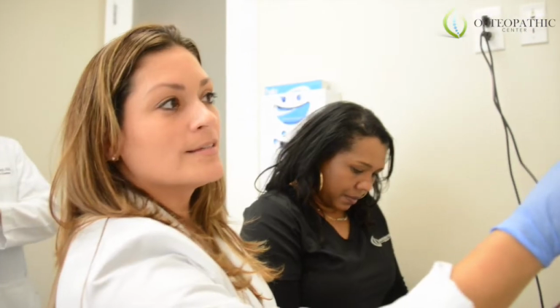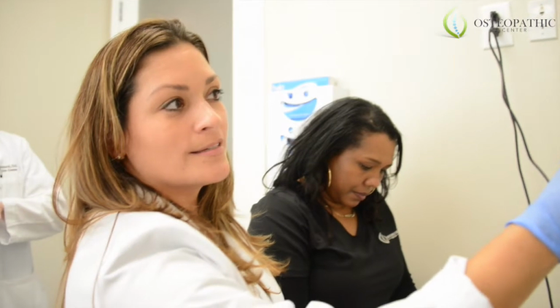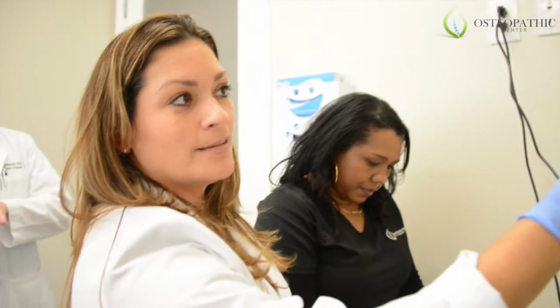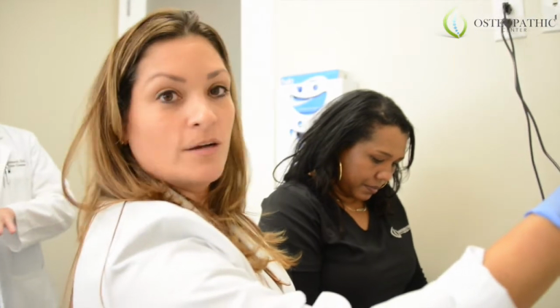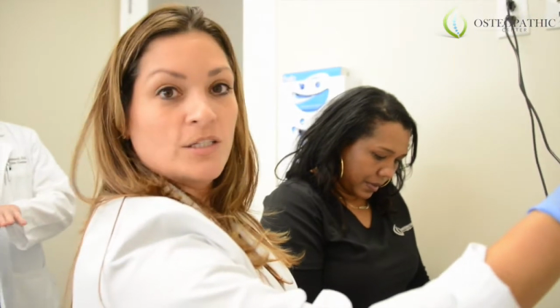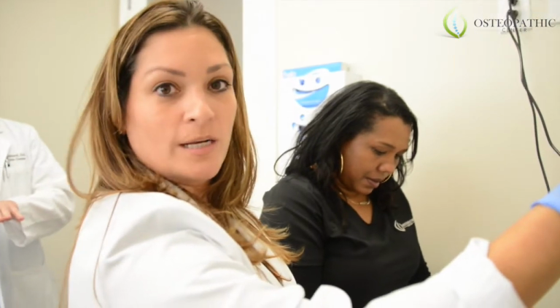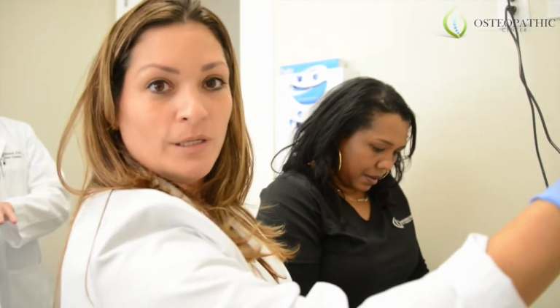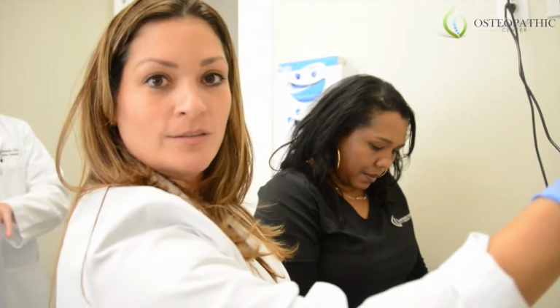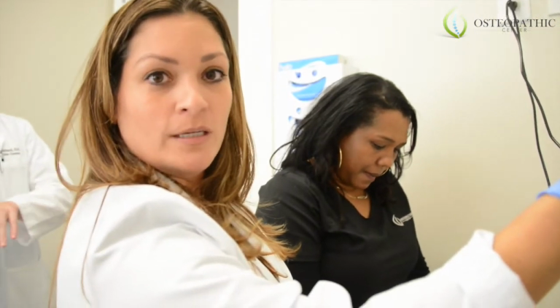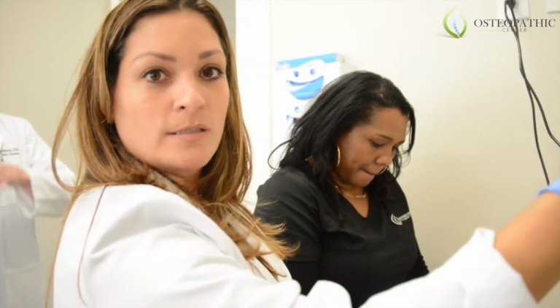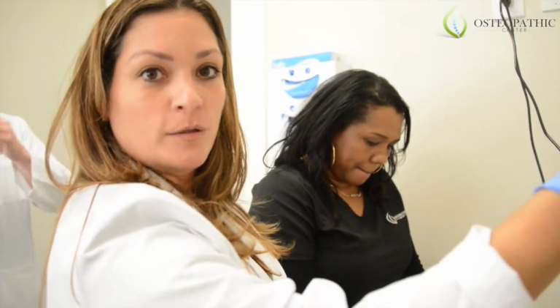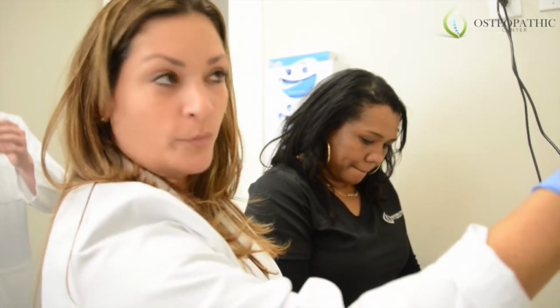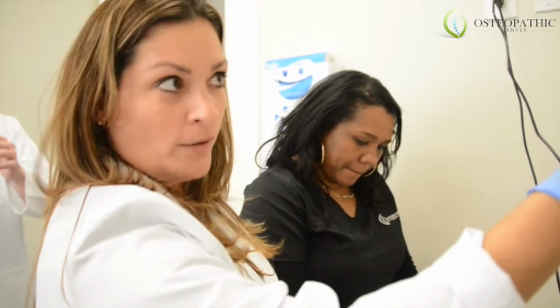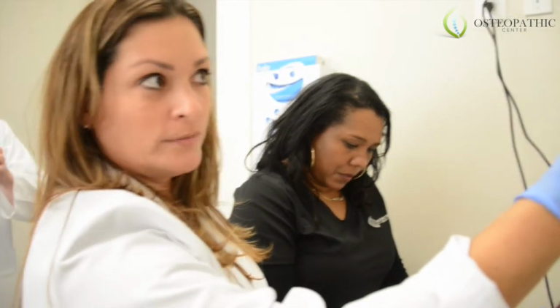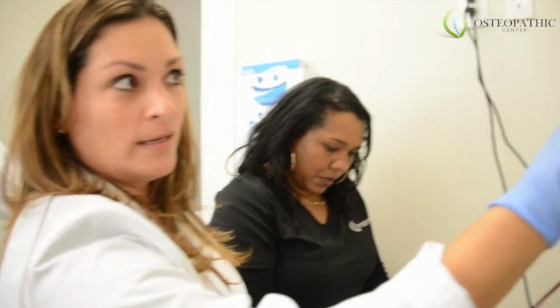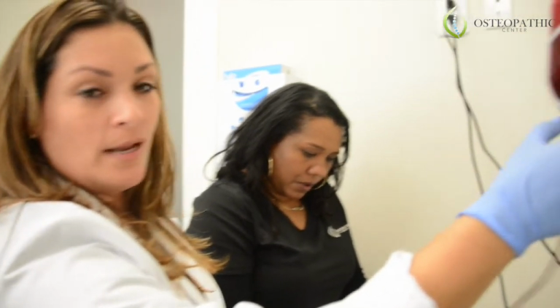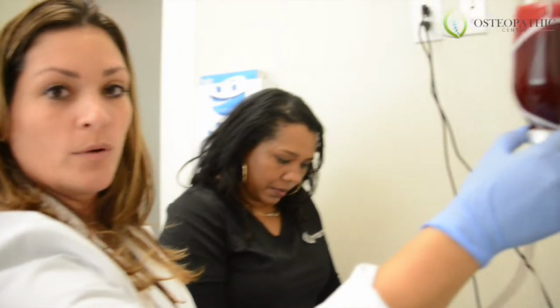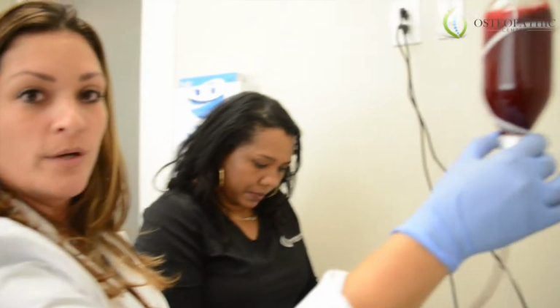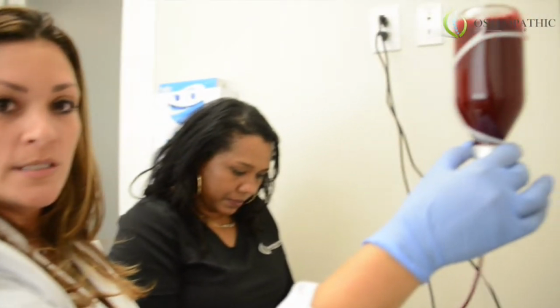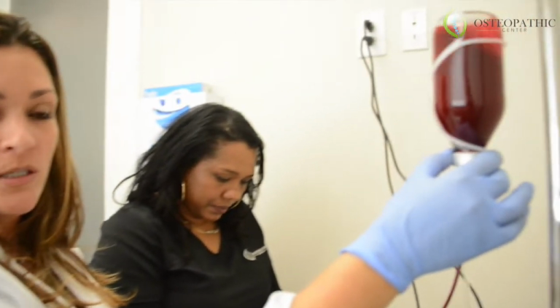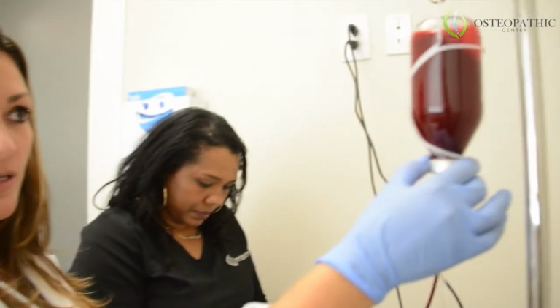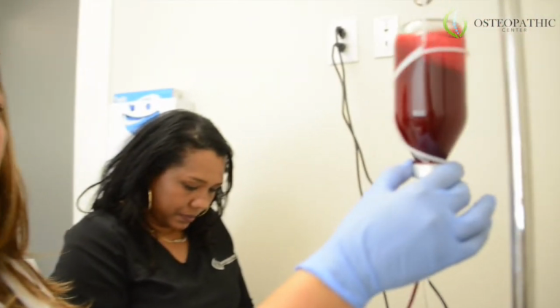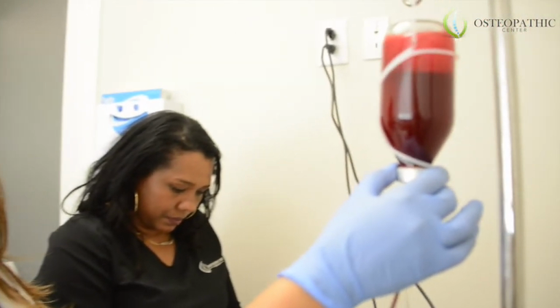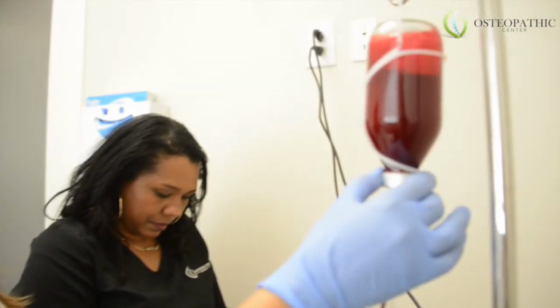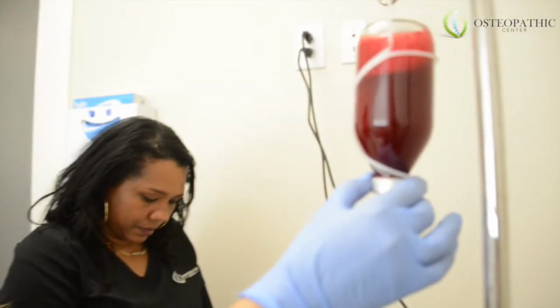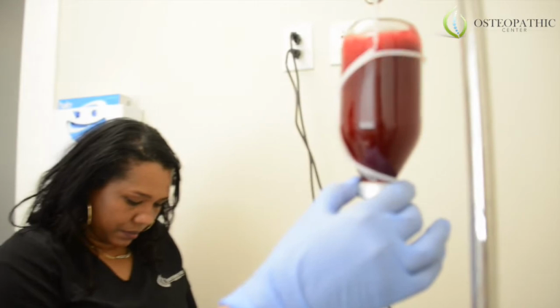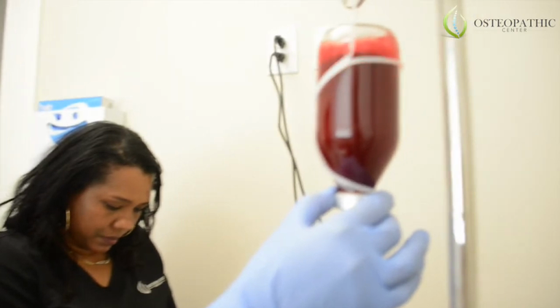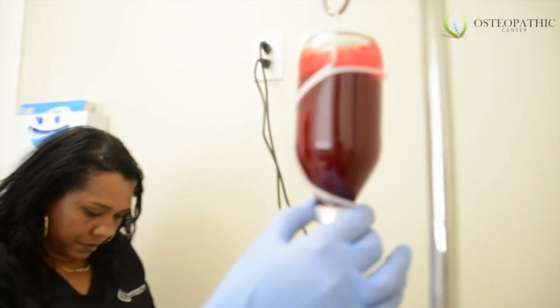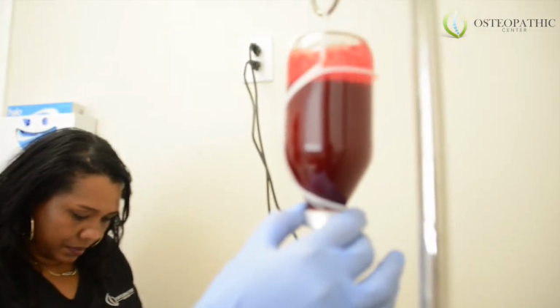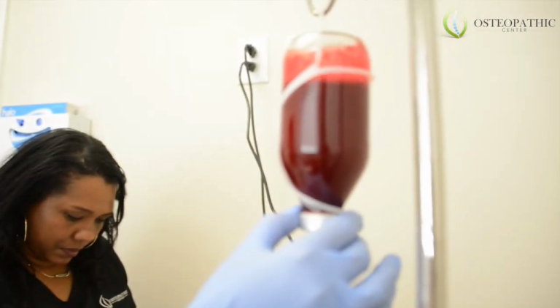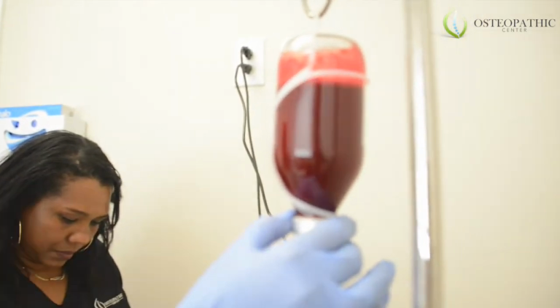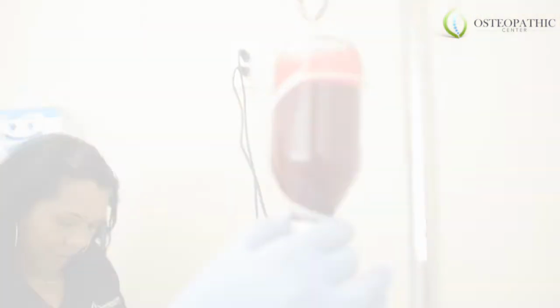This is deoxygenated blood and it looks a little brown. Now when we oxygenate it, it will turn red. If it's going to work, it will help for about a week.